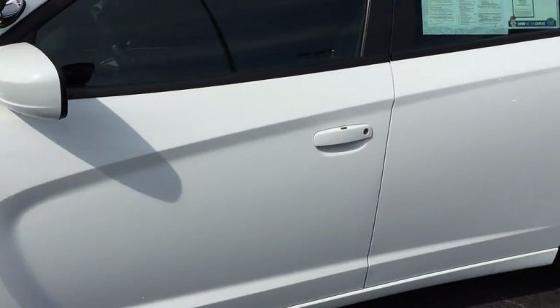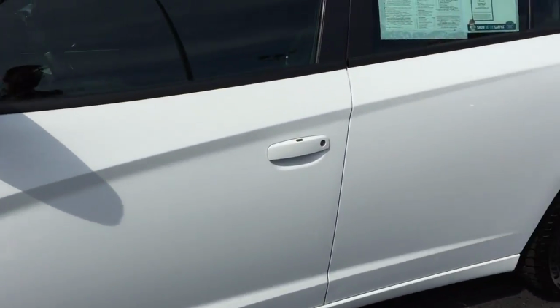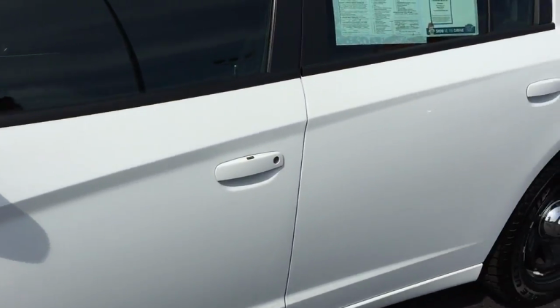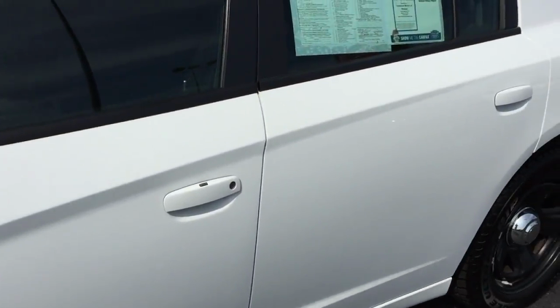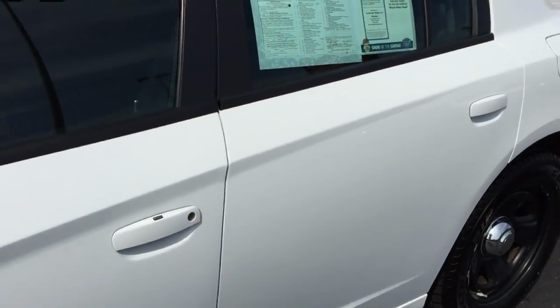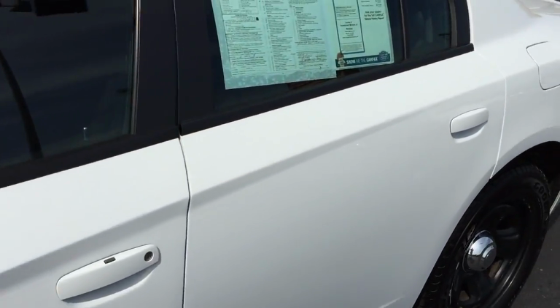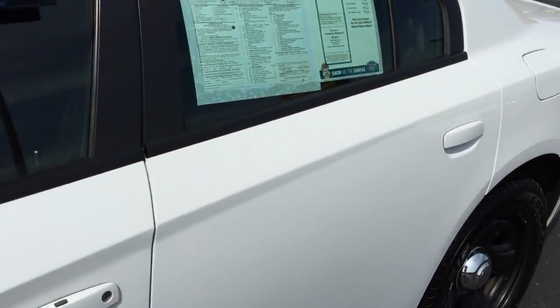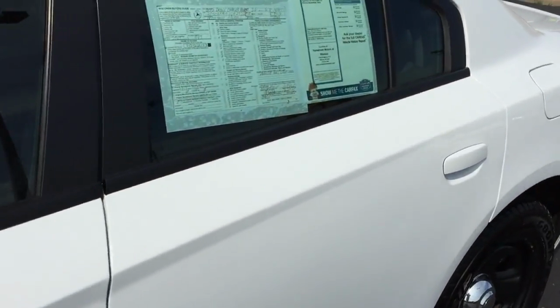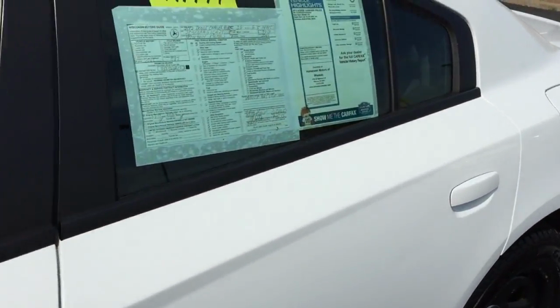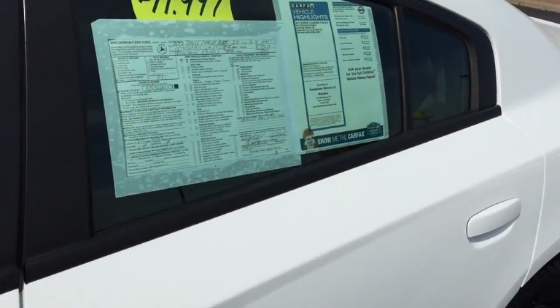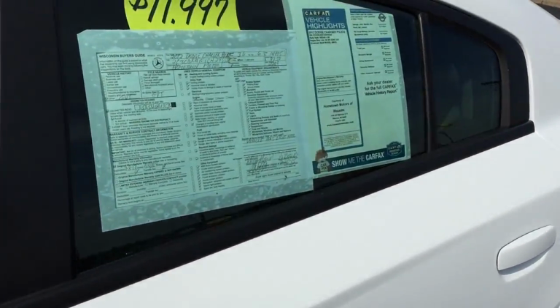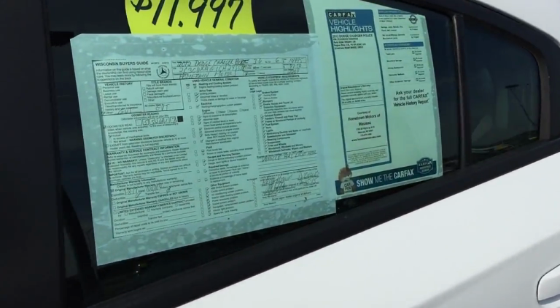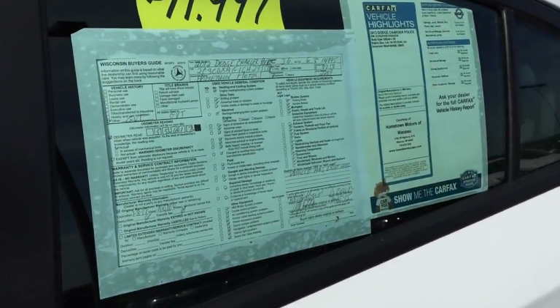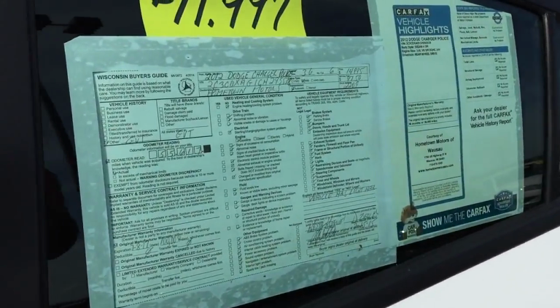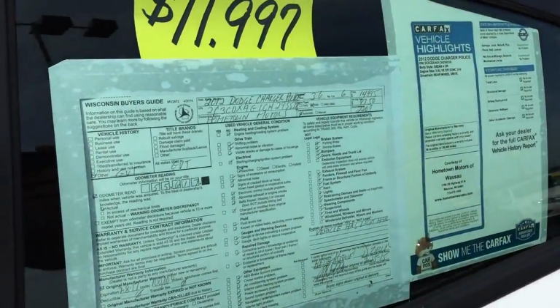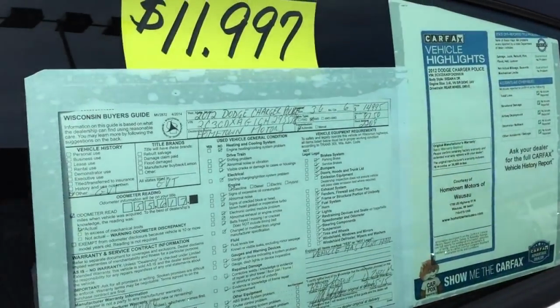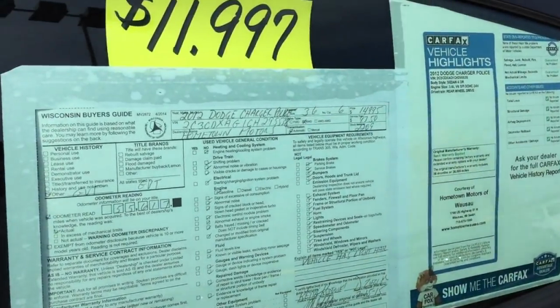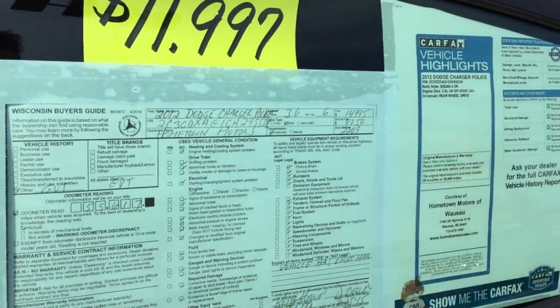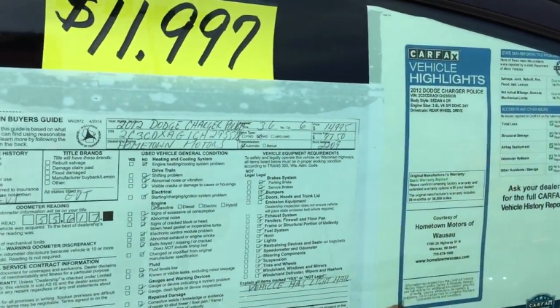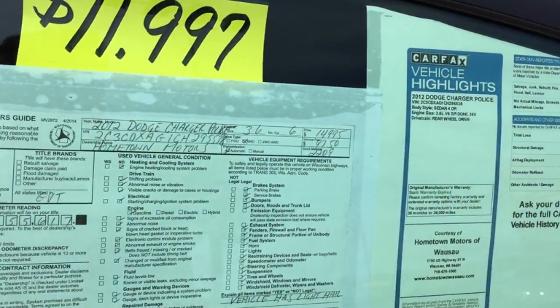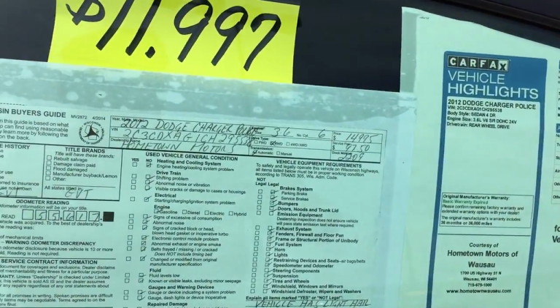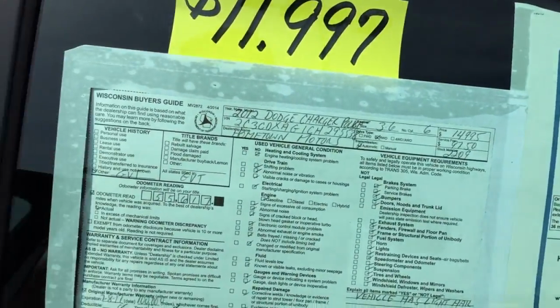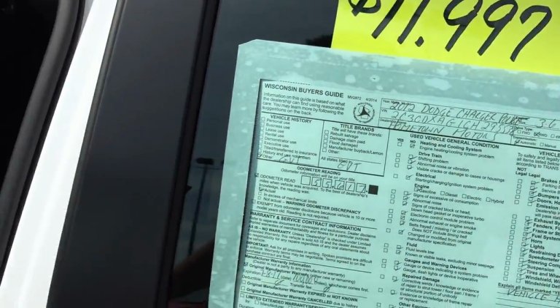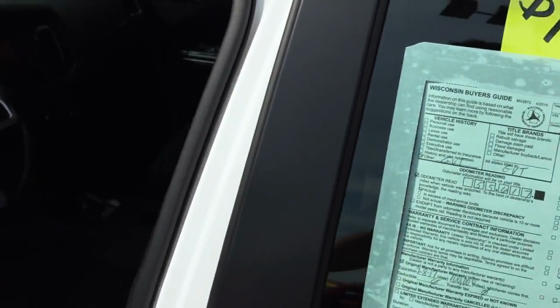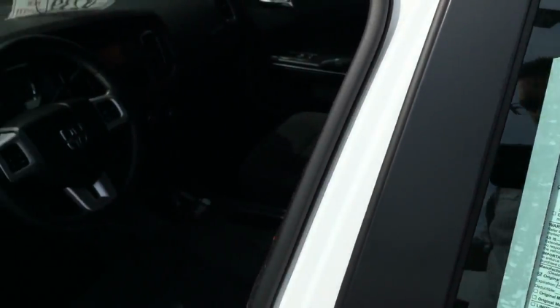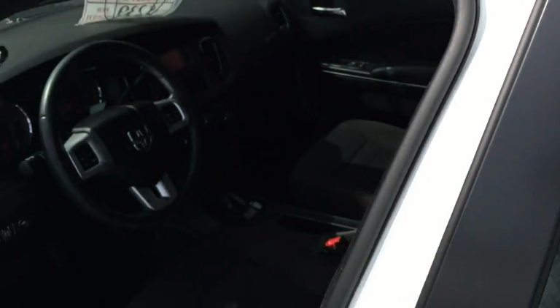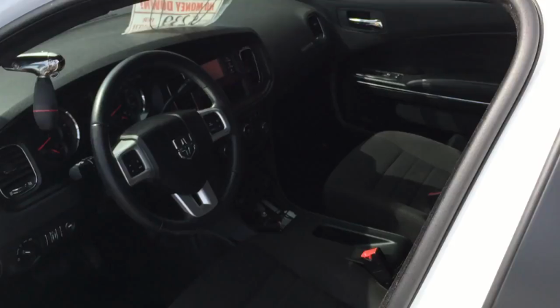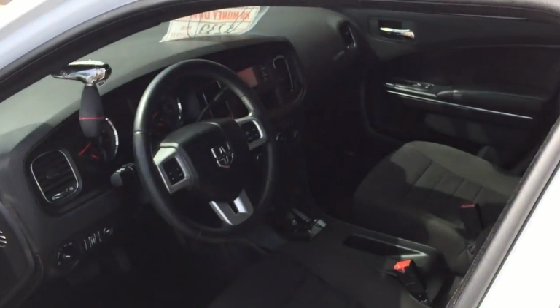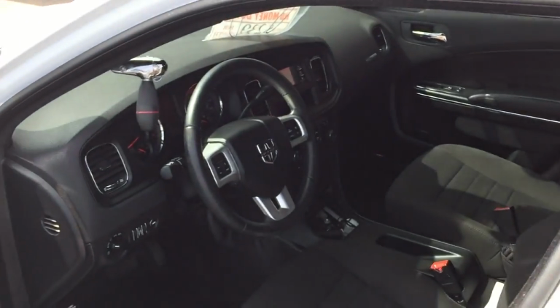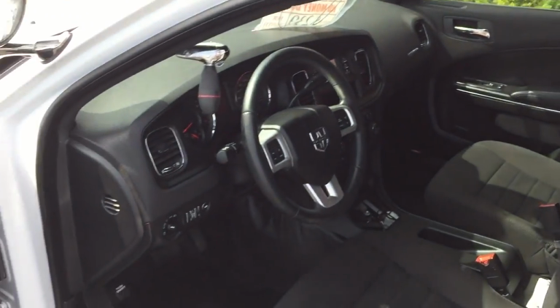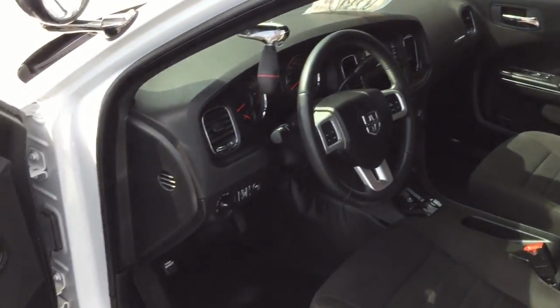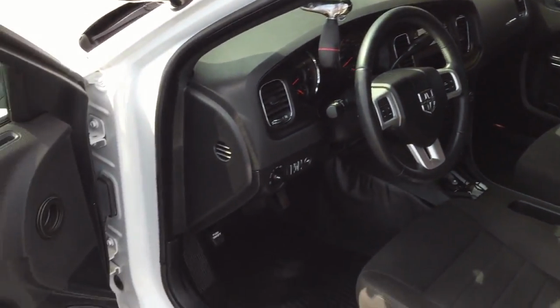55,000 miles. Previous government use, obviously.